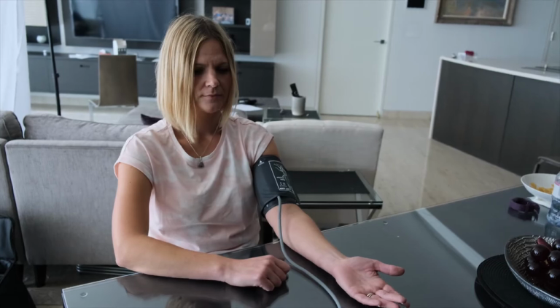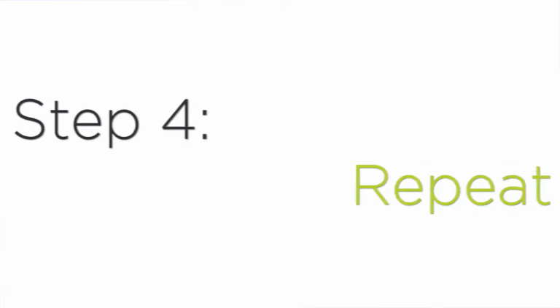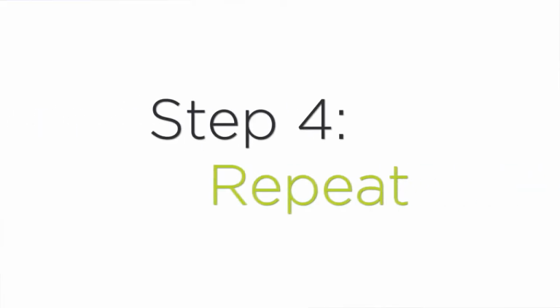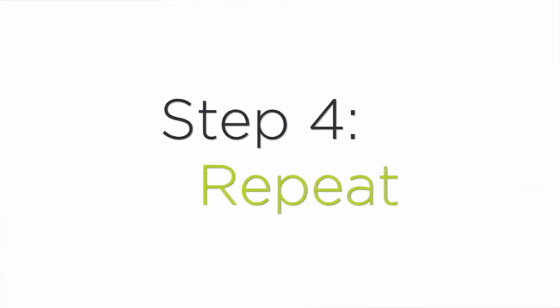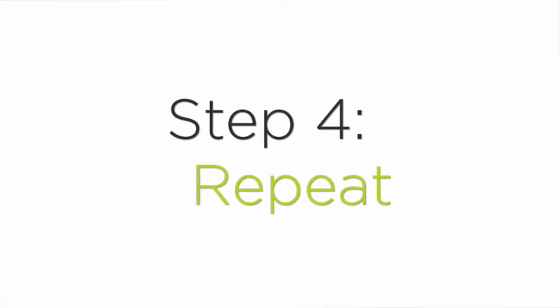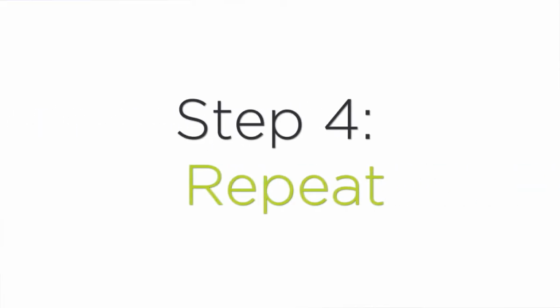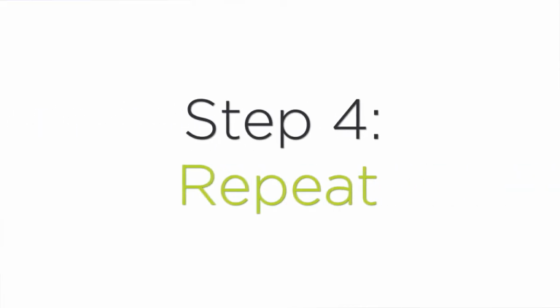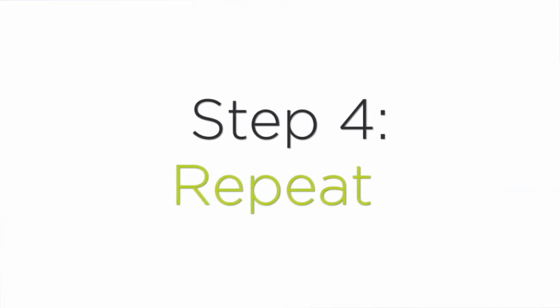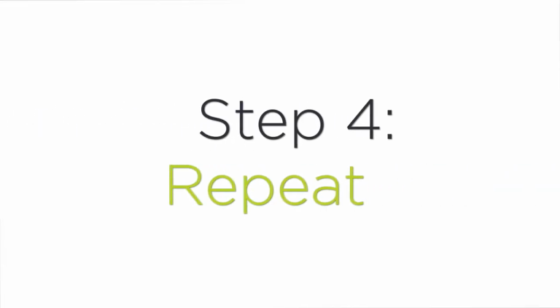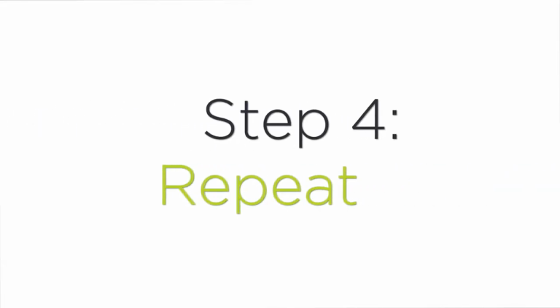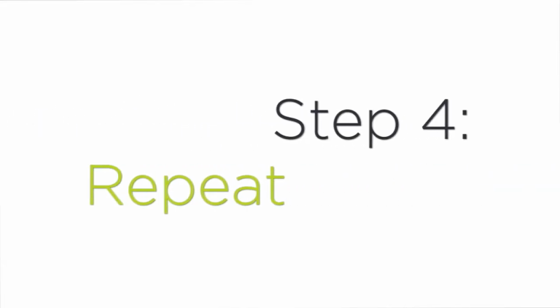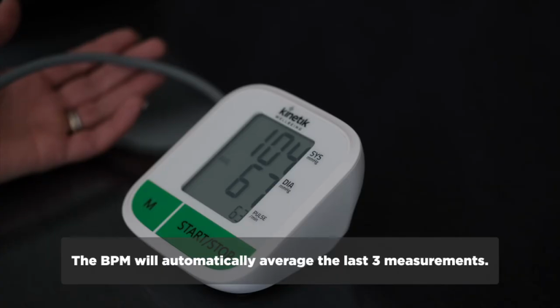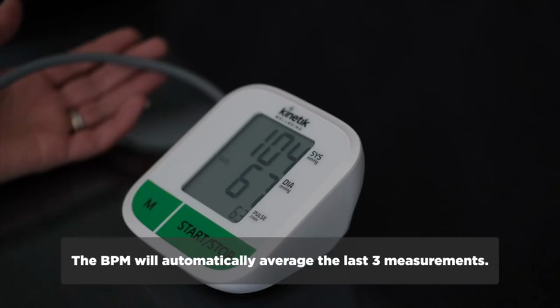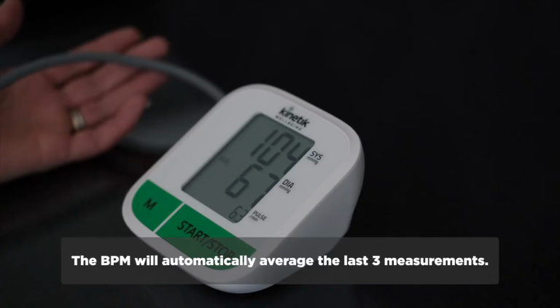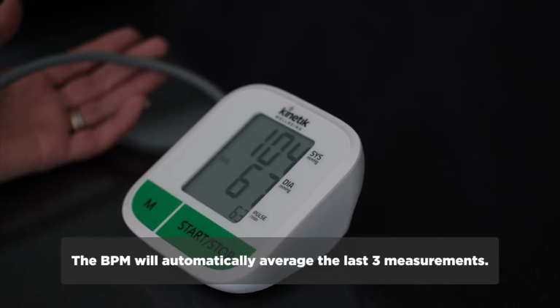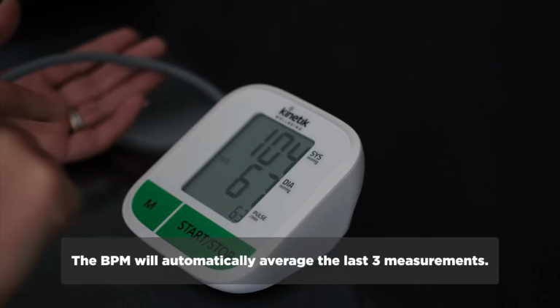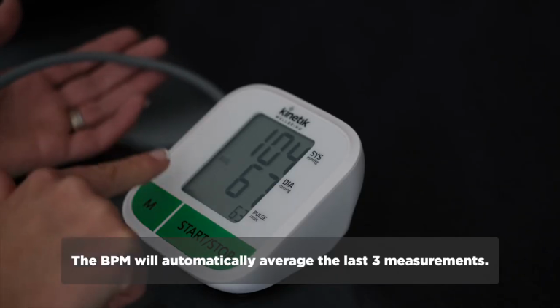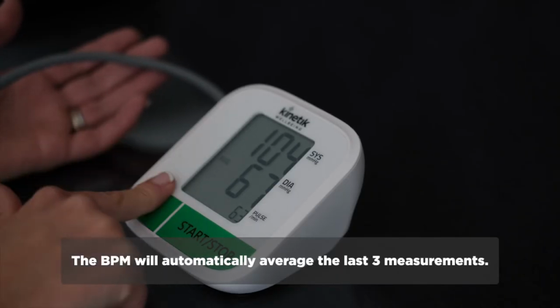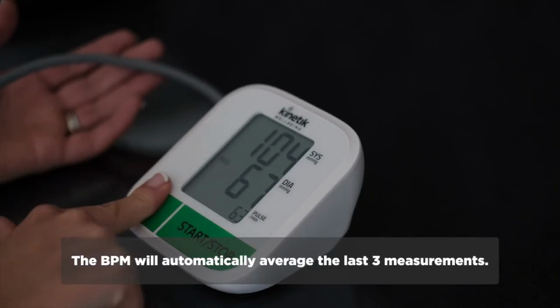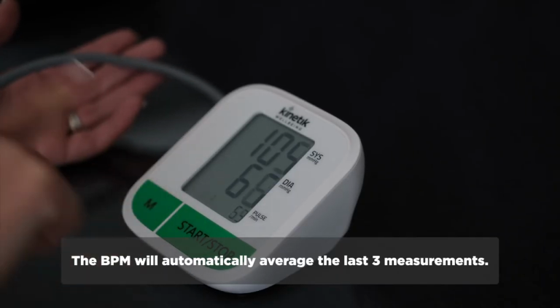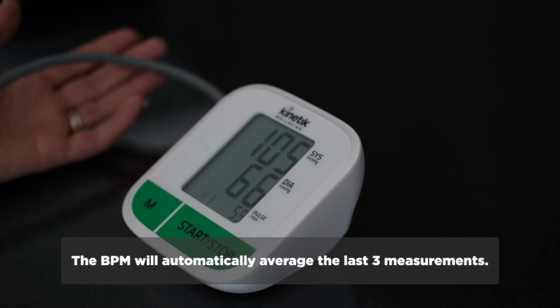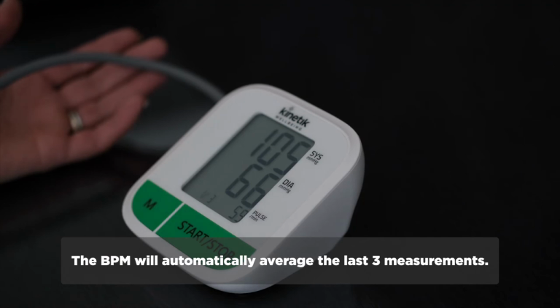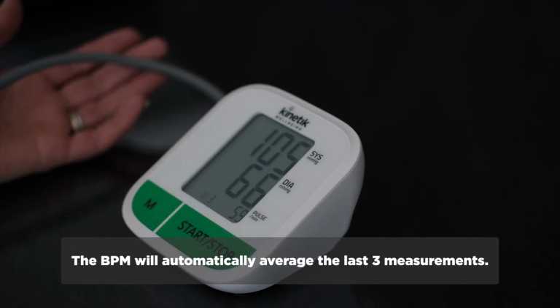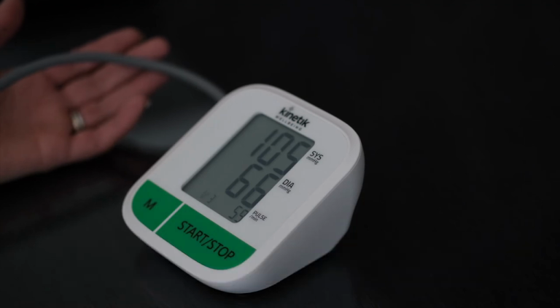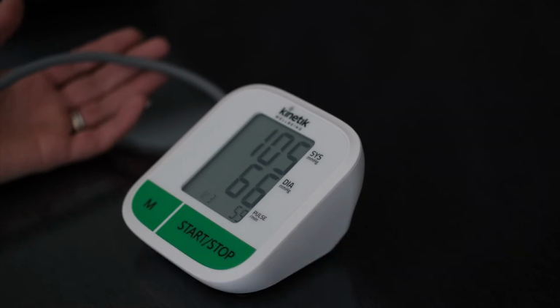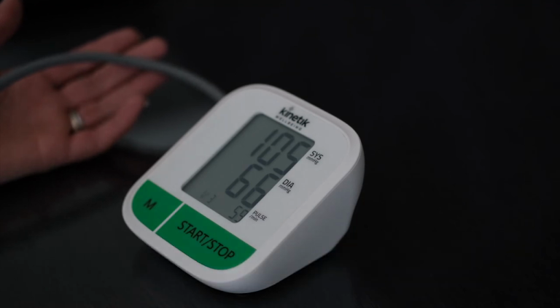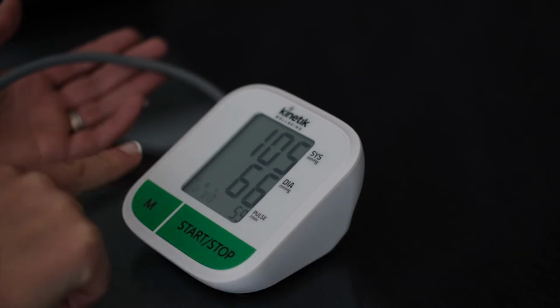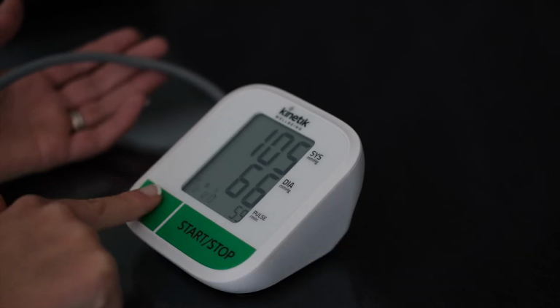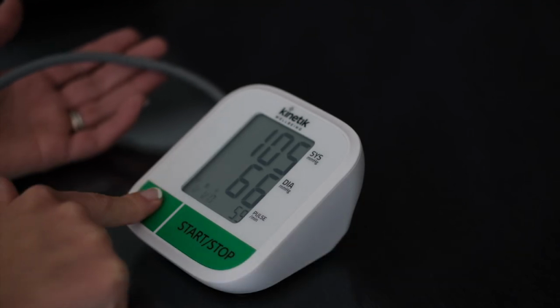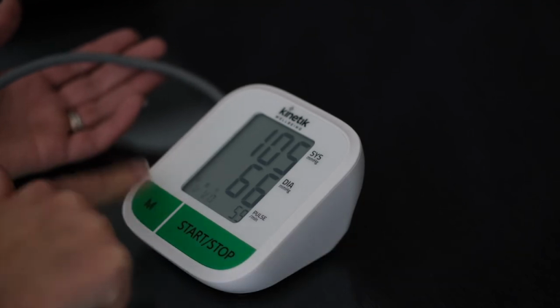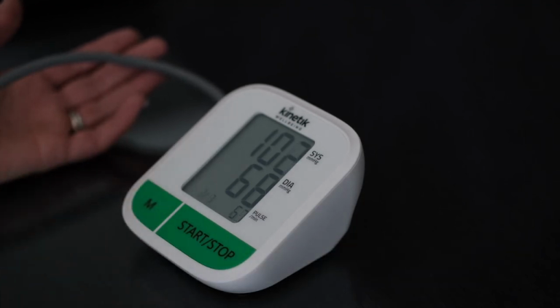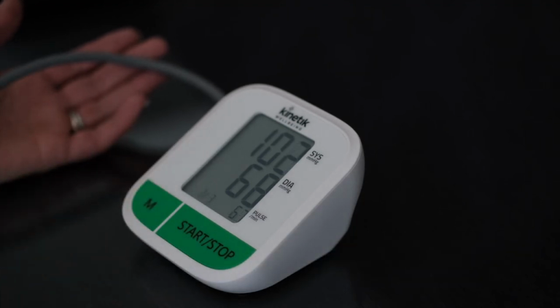Step four: repeat. Record your first reading then take two or three additional readings about three minutes apart and then work out the average.